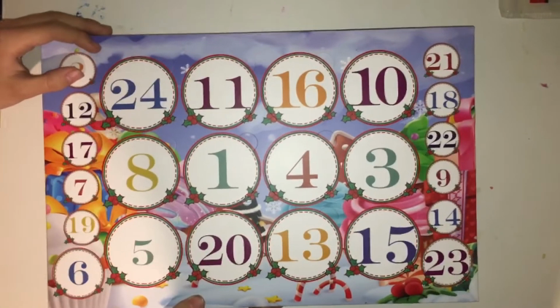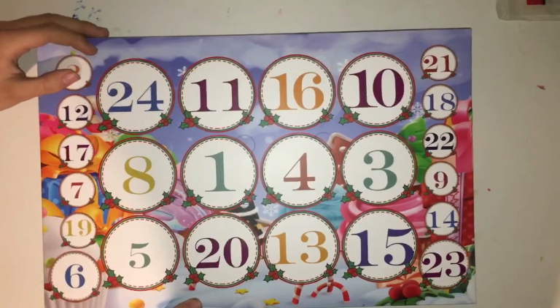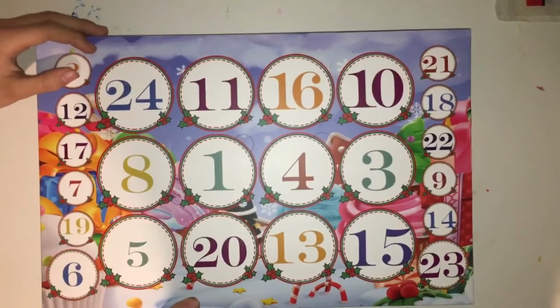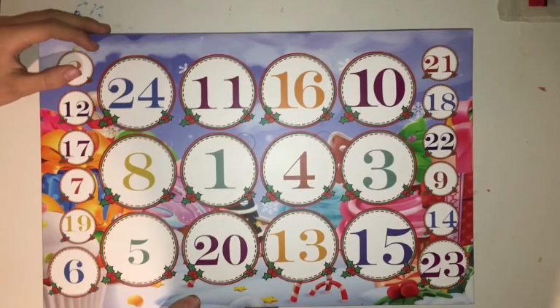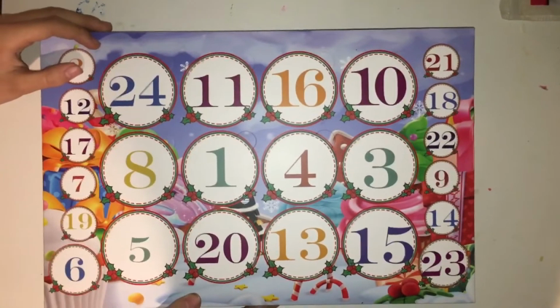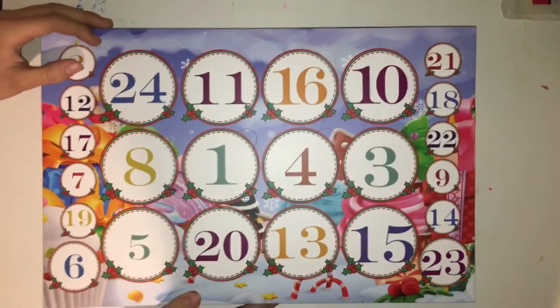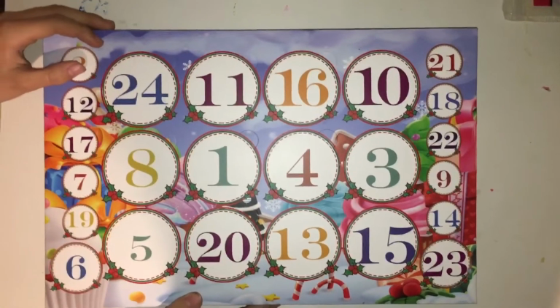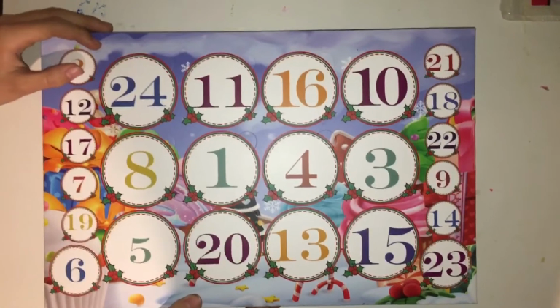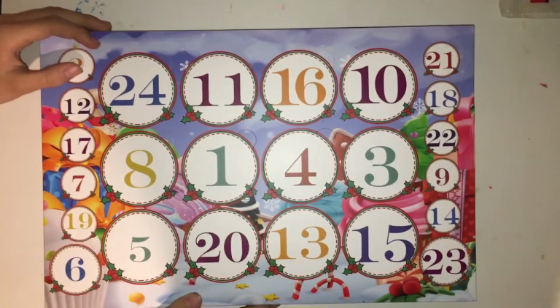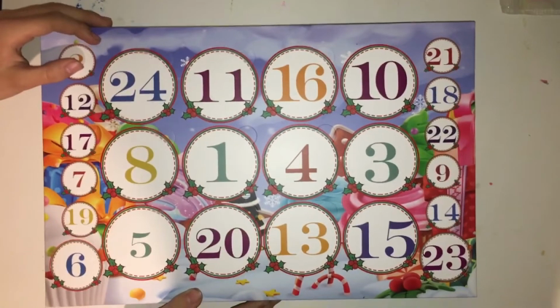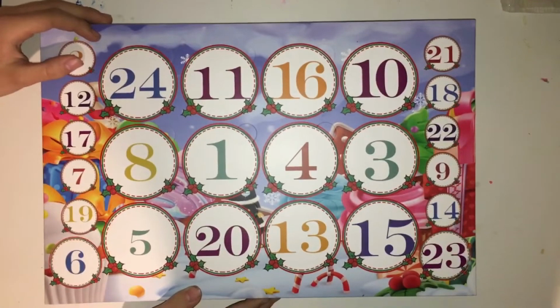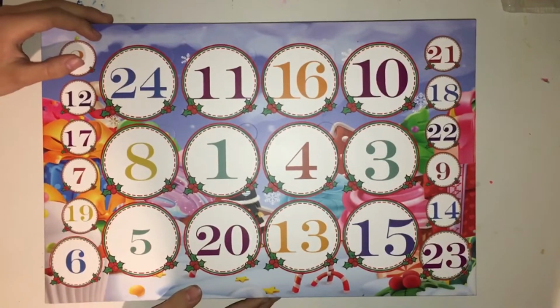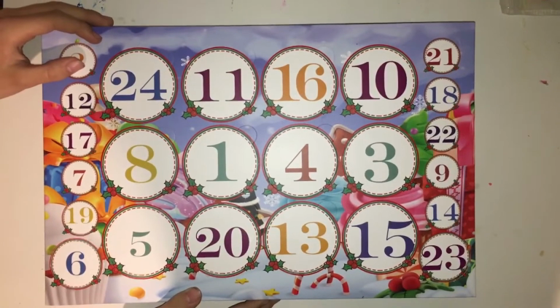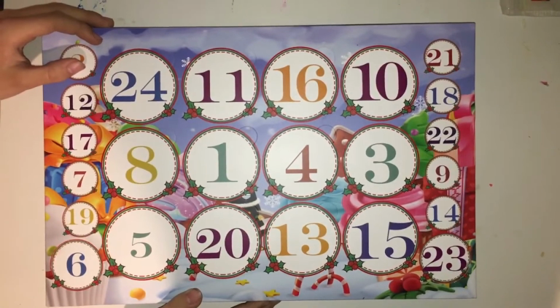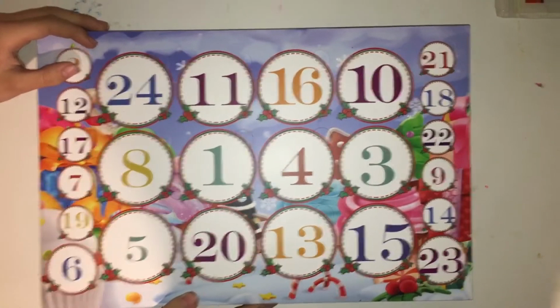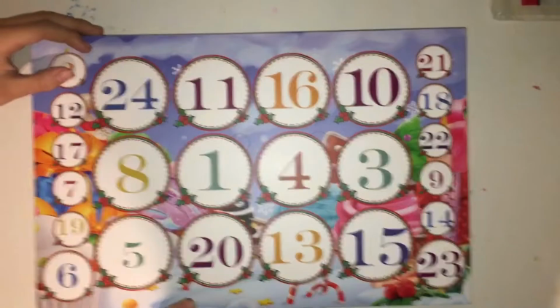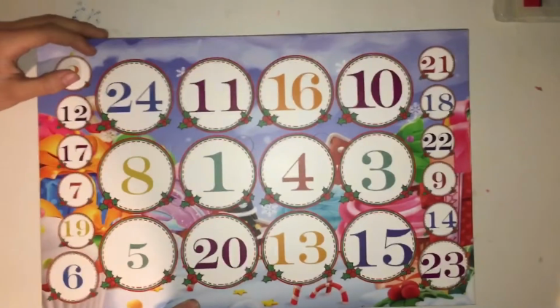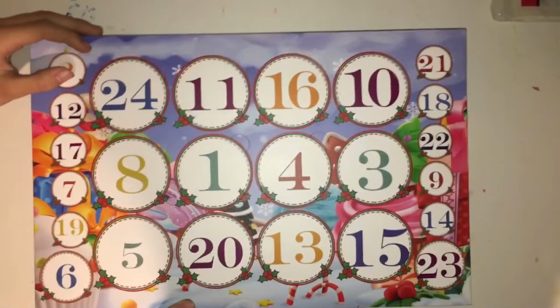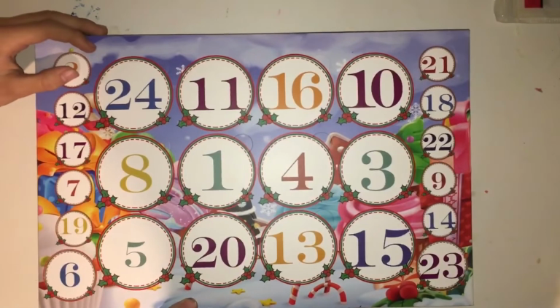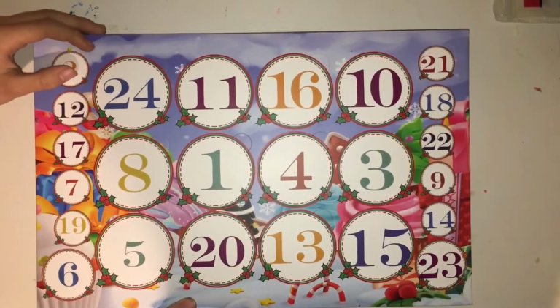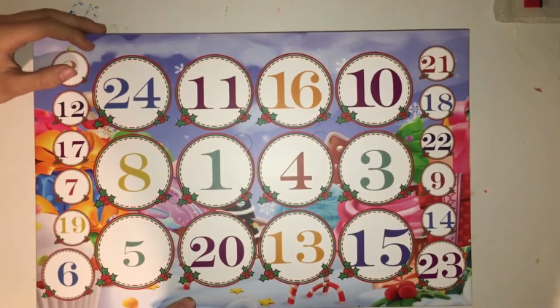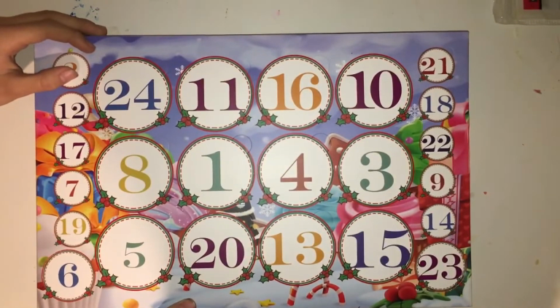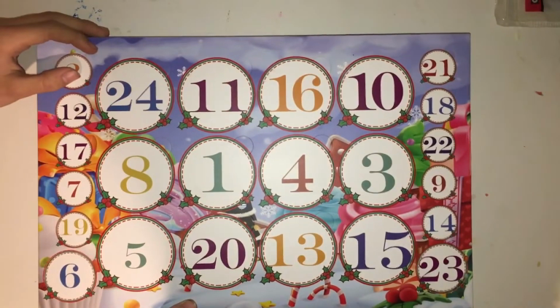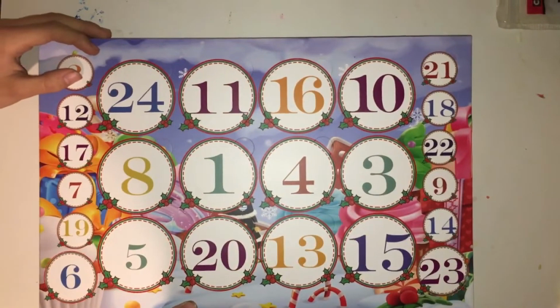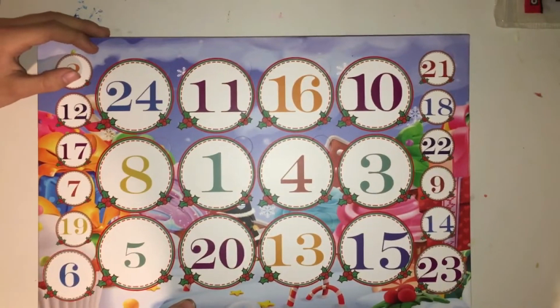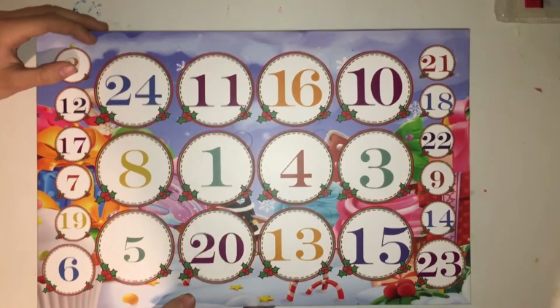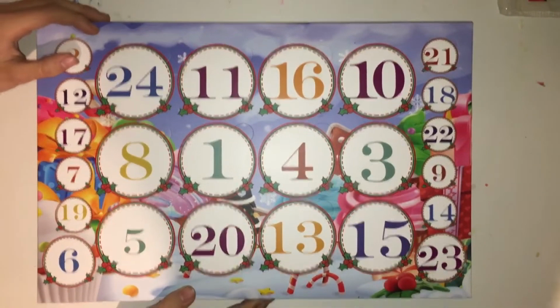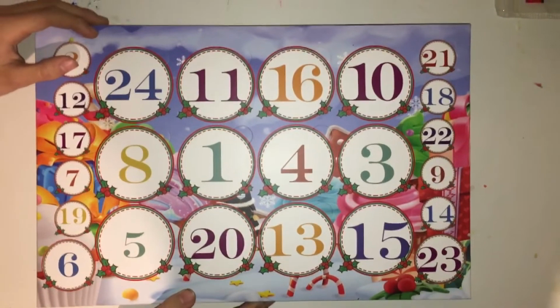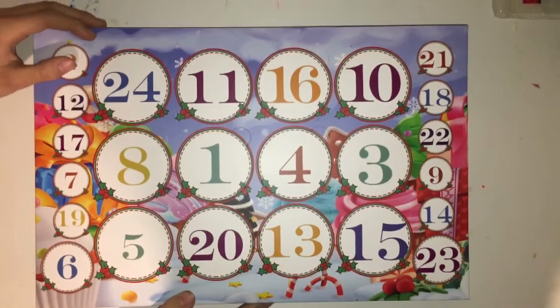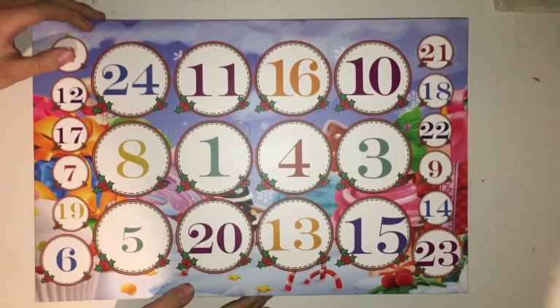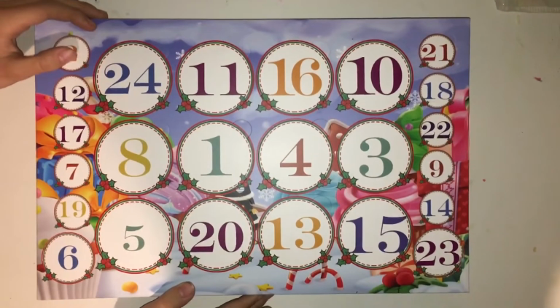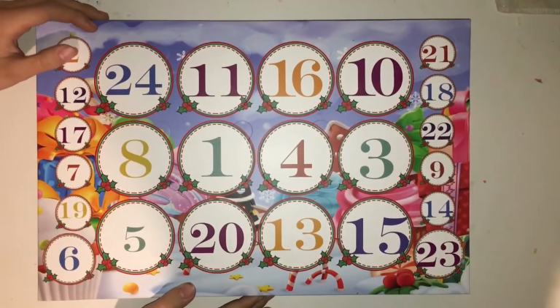Since it is December 1st, we will be opening day one of the Advent Calendar.